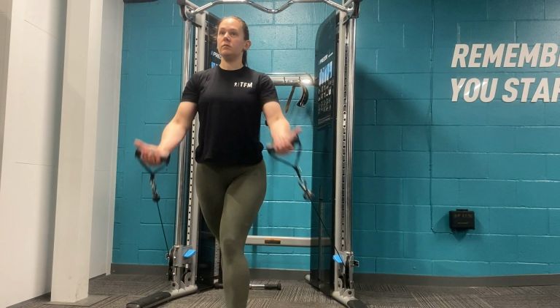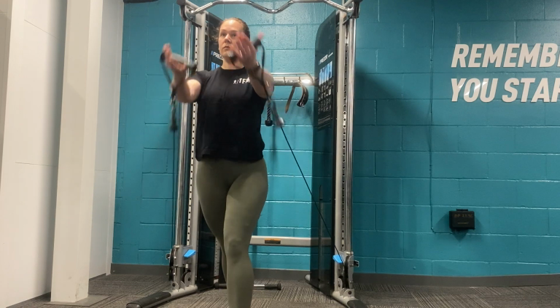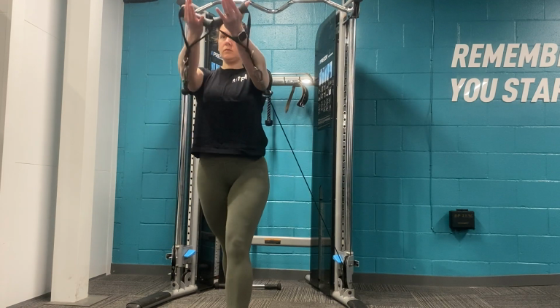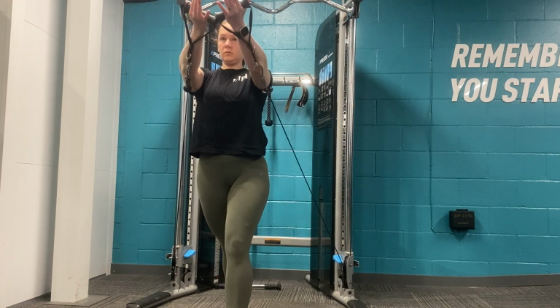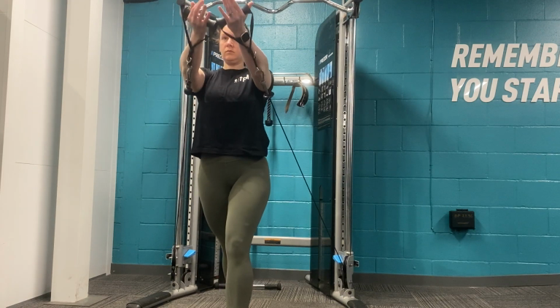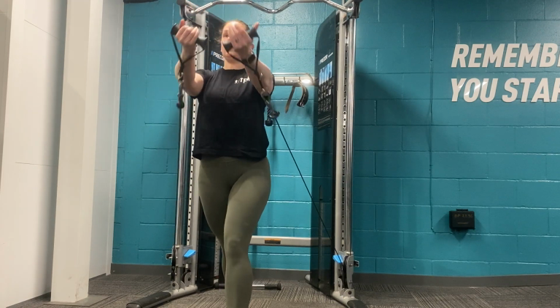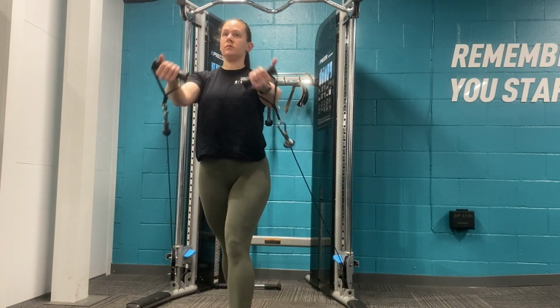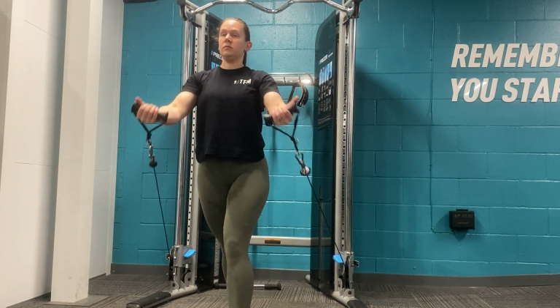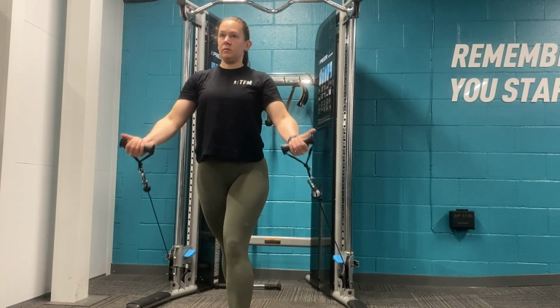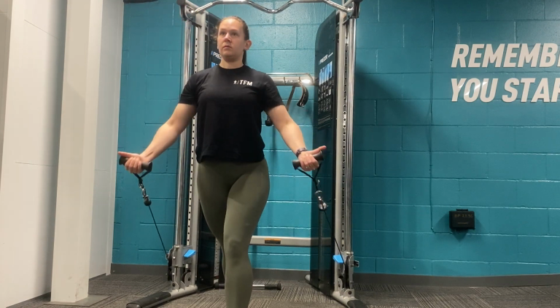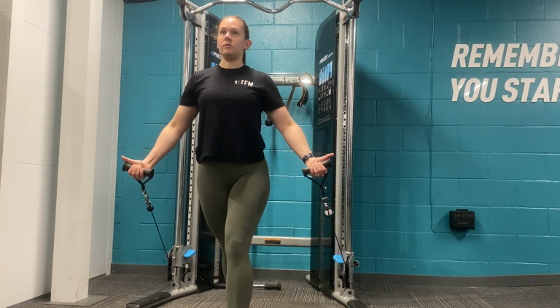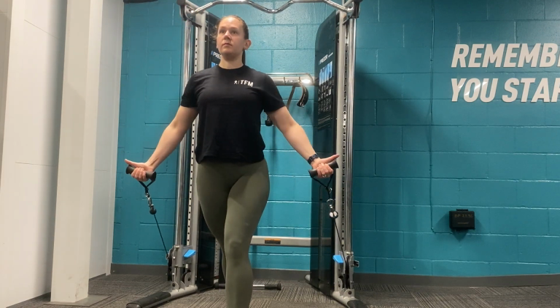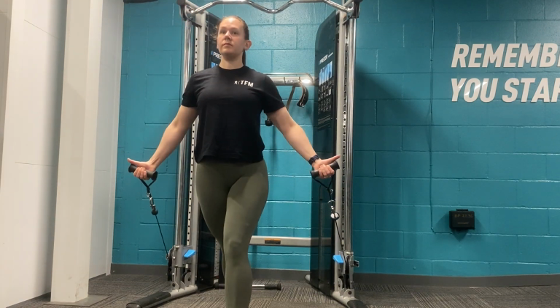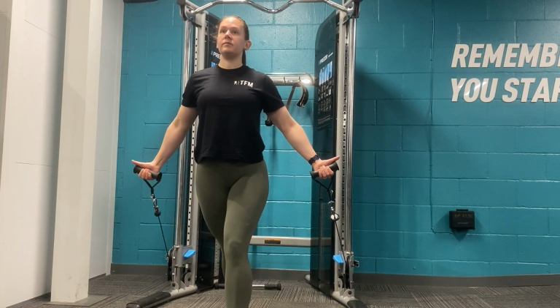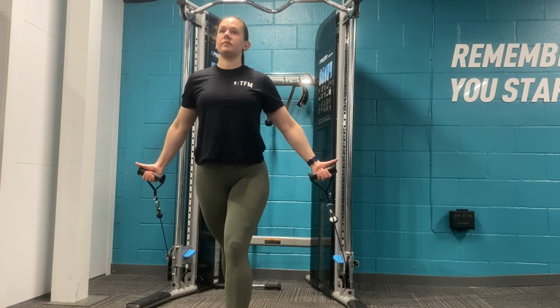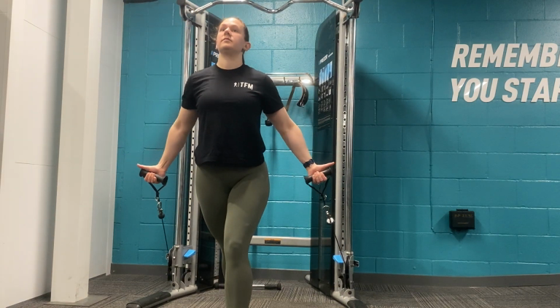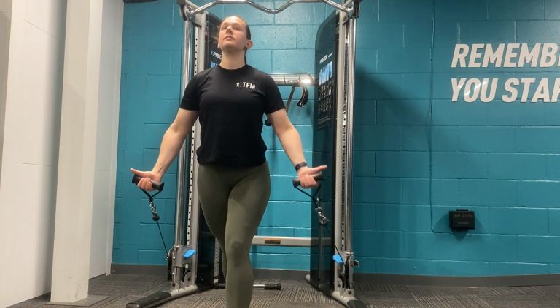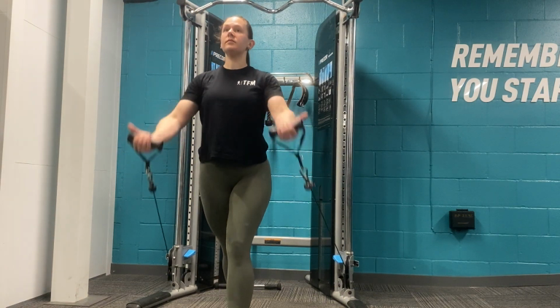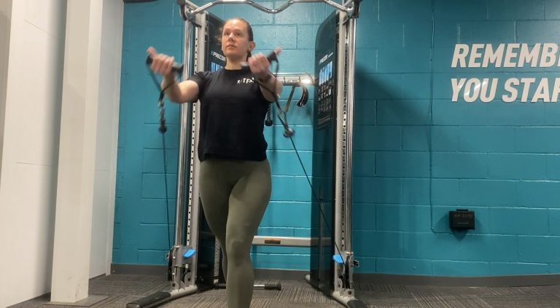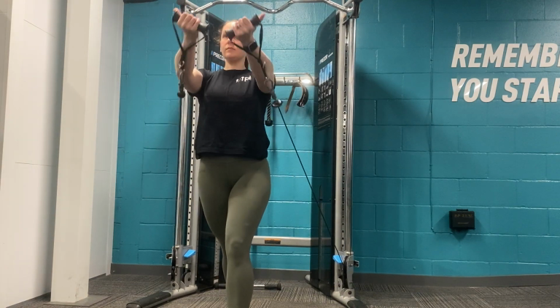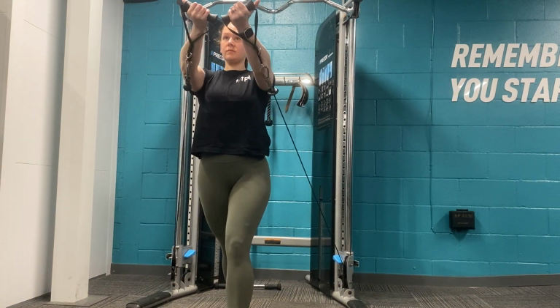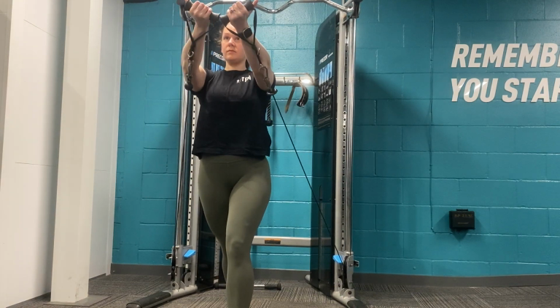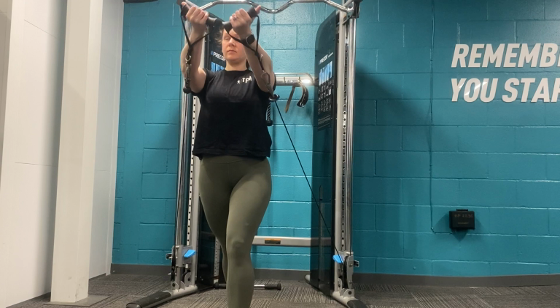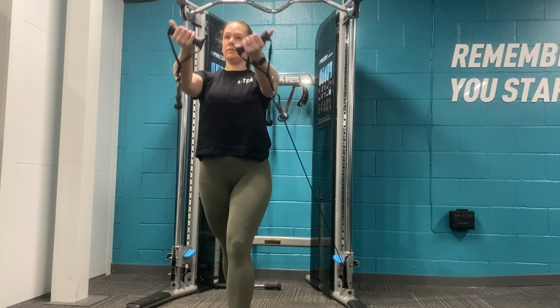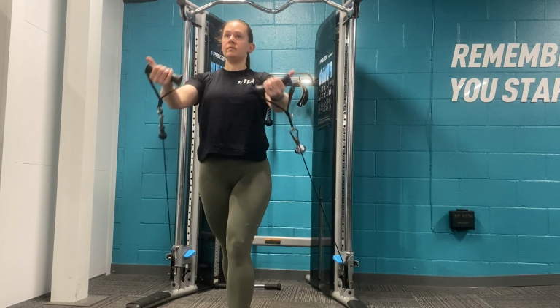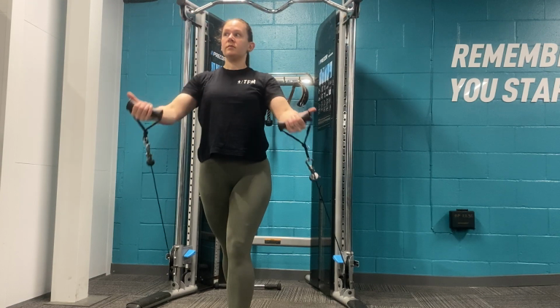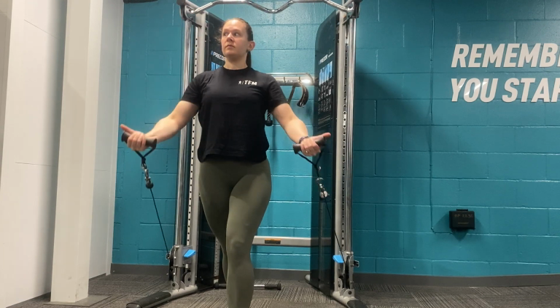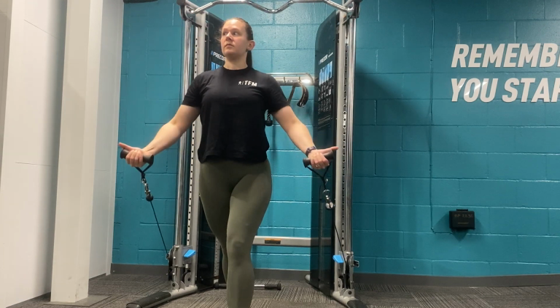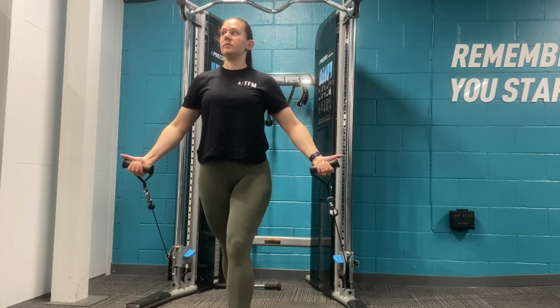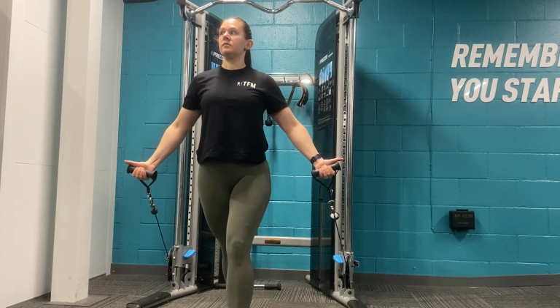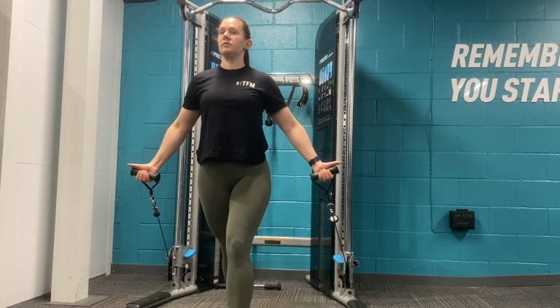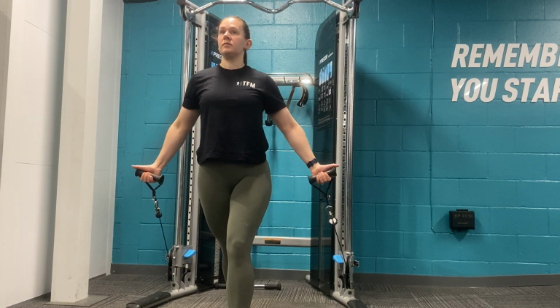Standing in a functional cable with the attachment height set to the bottom, take the attachments in each hand and take a big stride forwards.